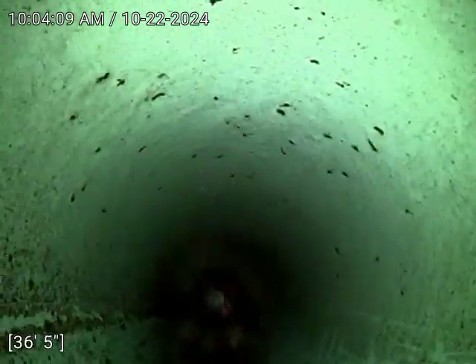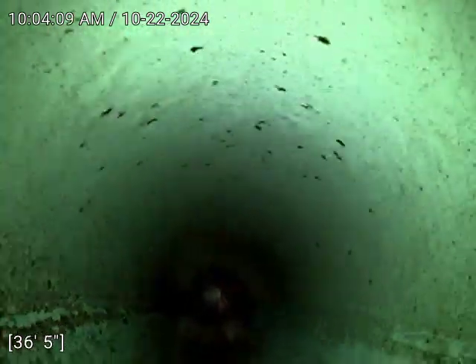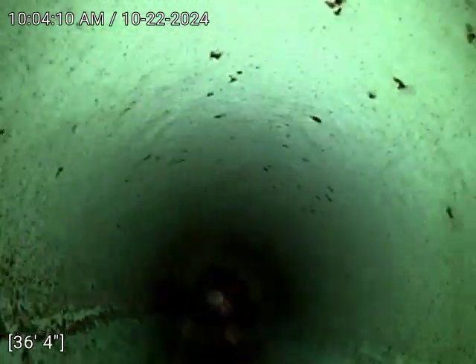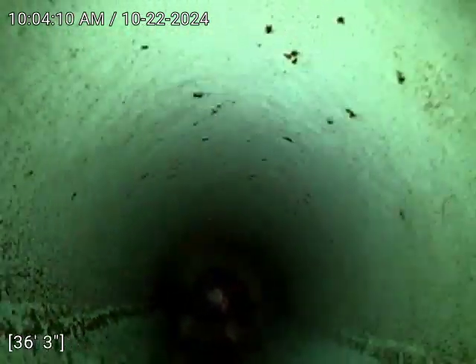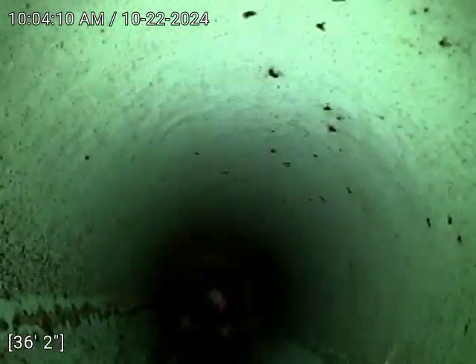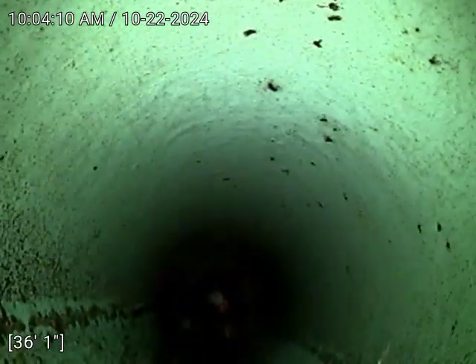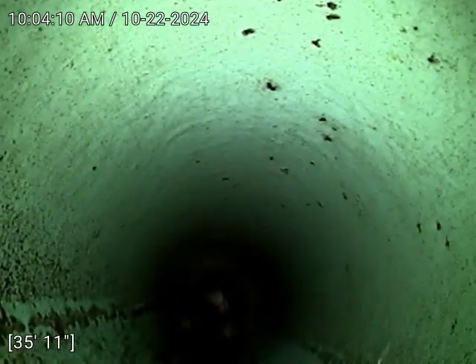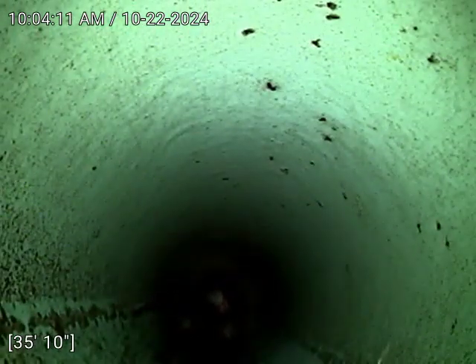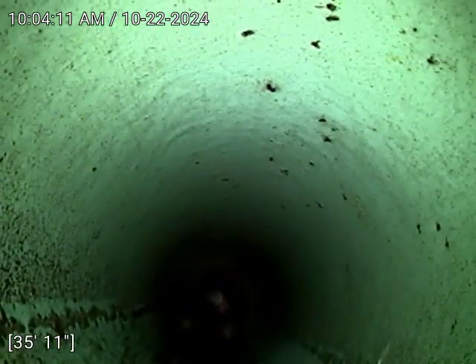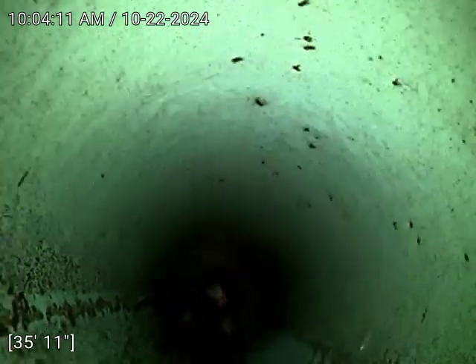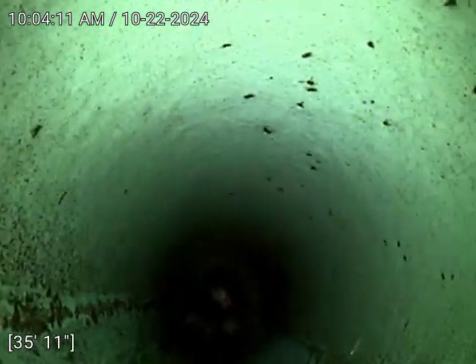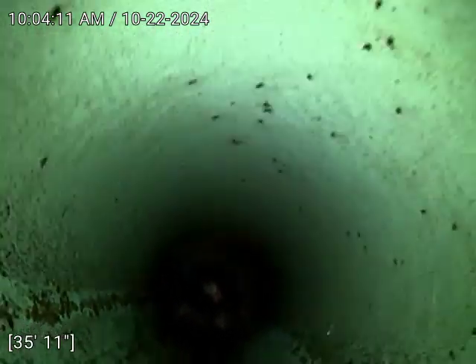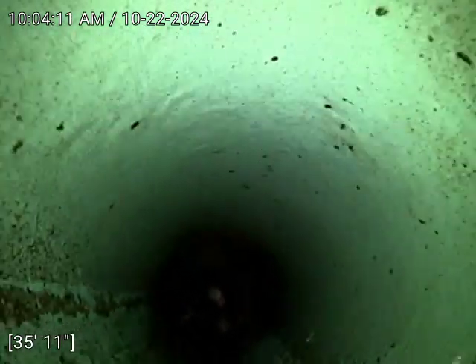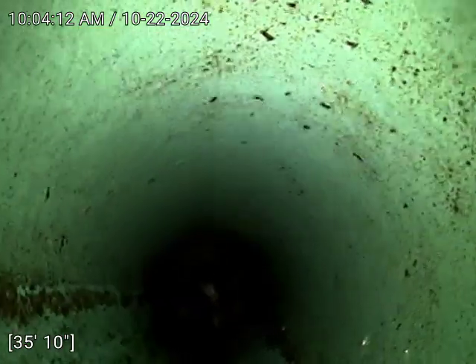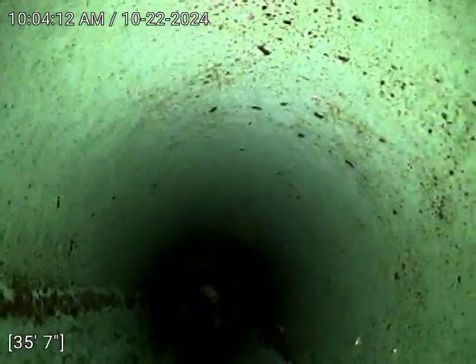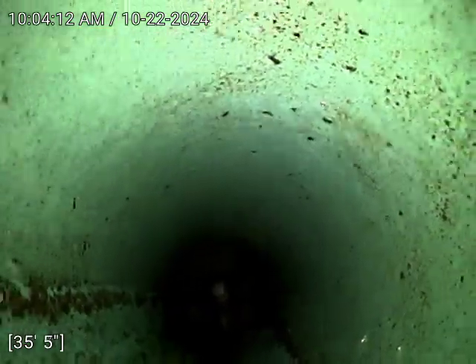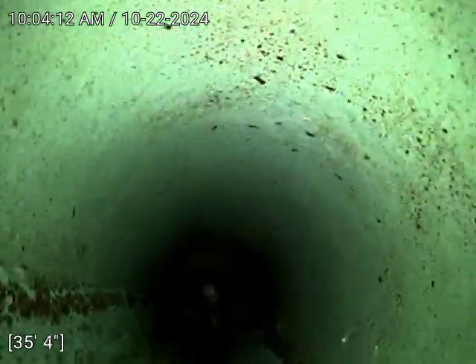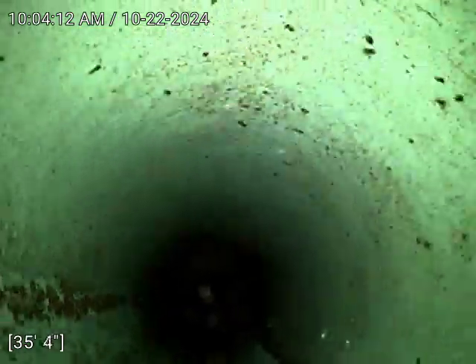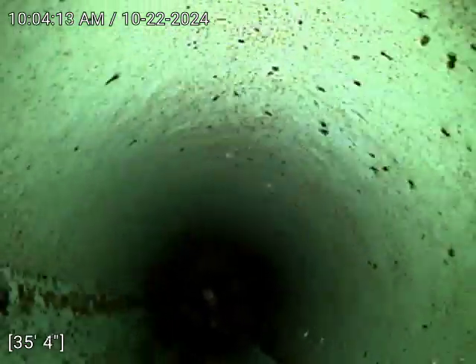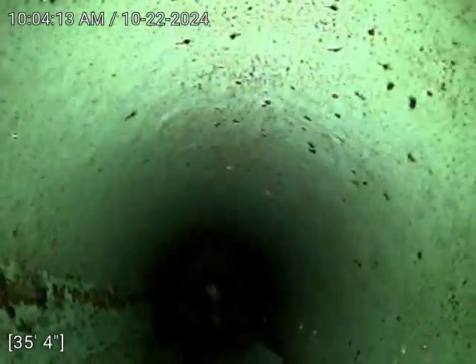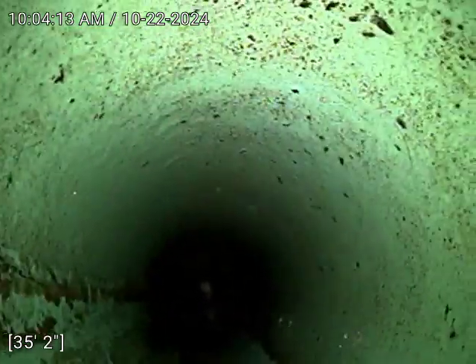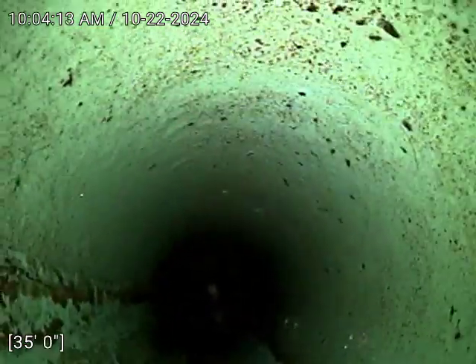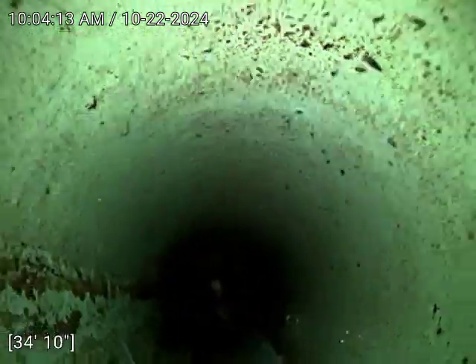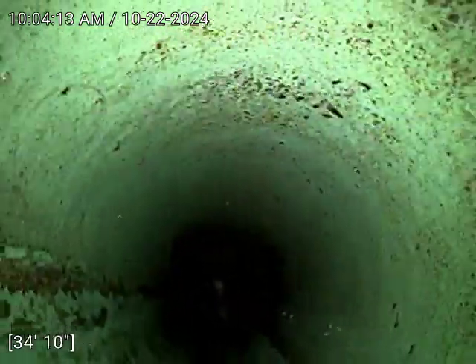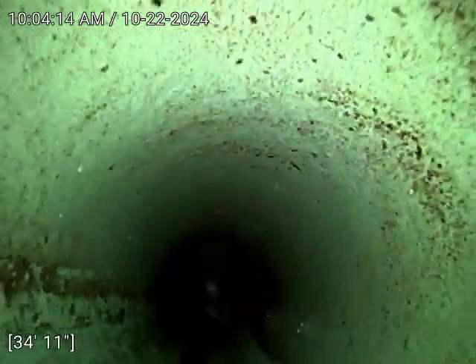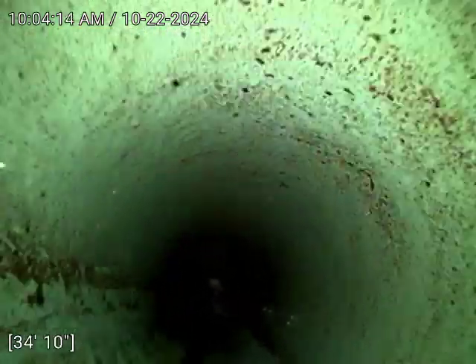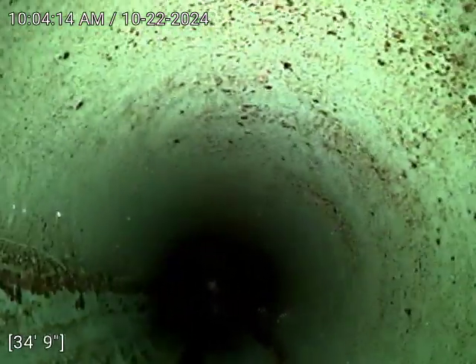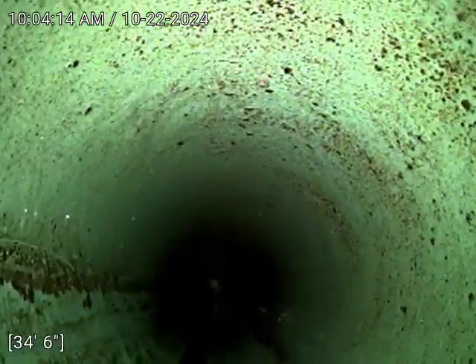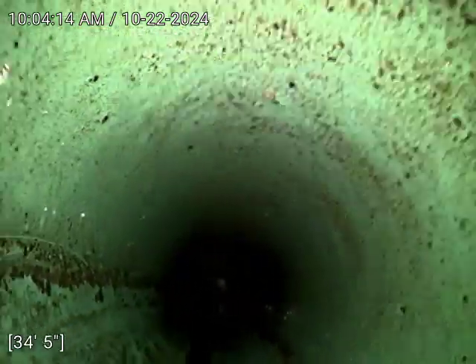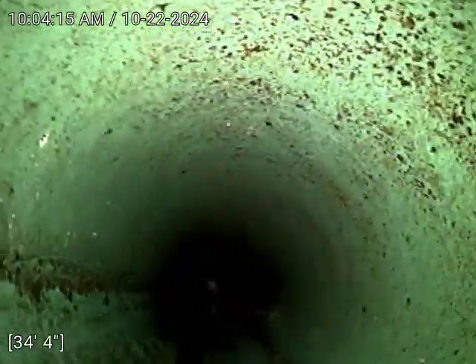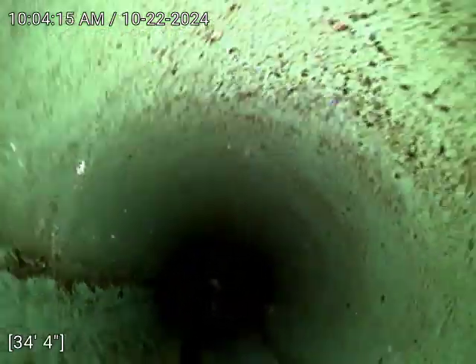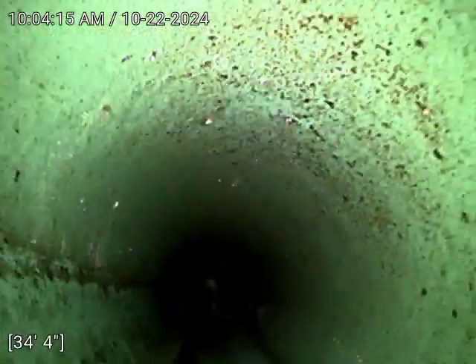The line looks in good working condition. We don't see any bellies so far.